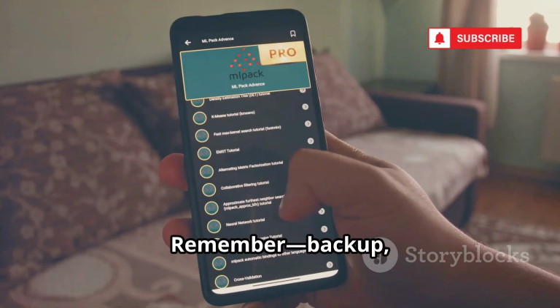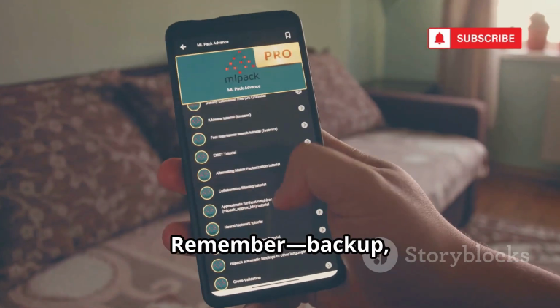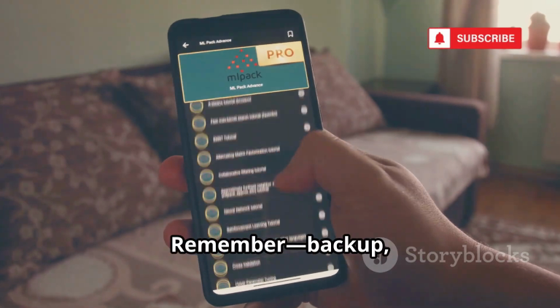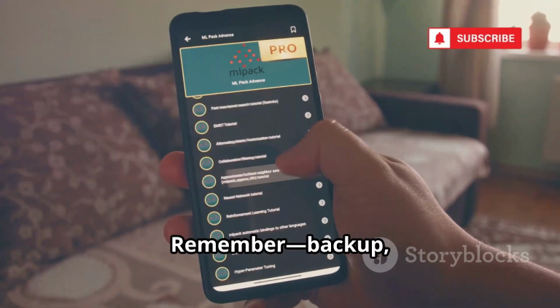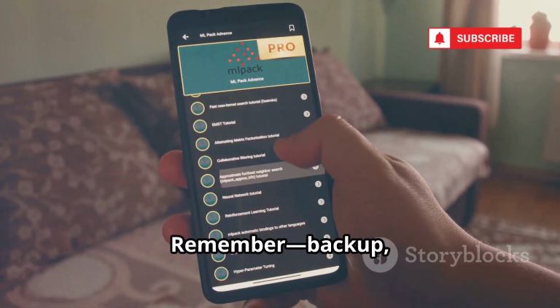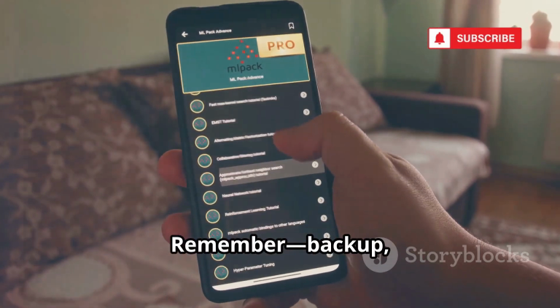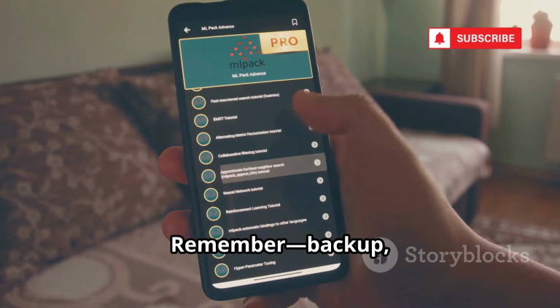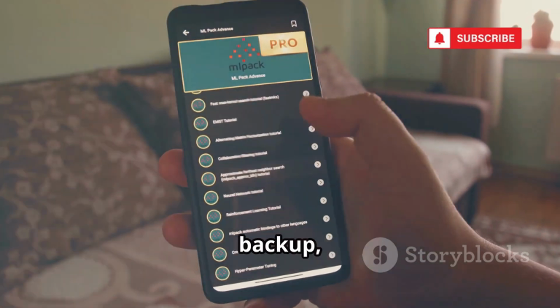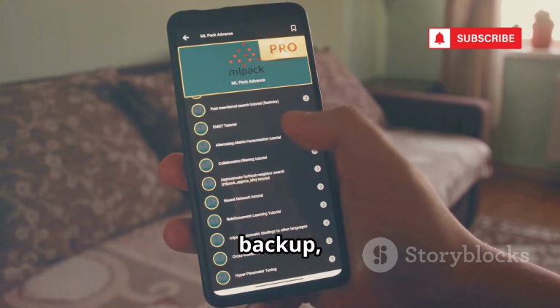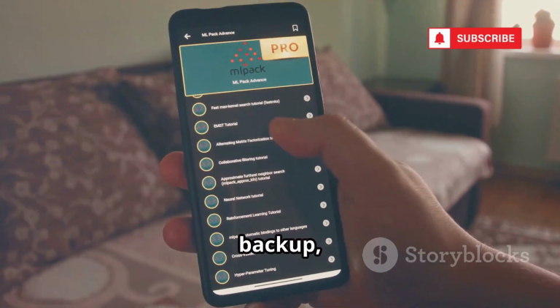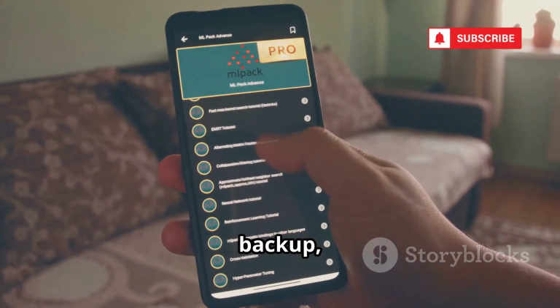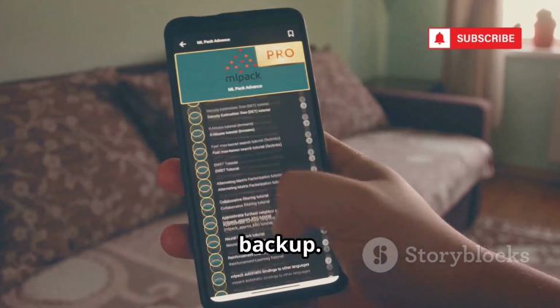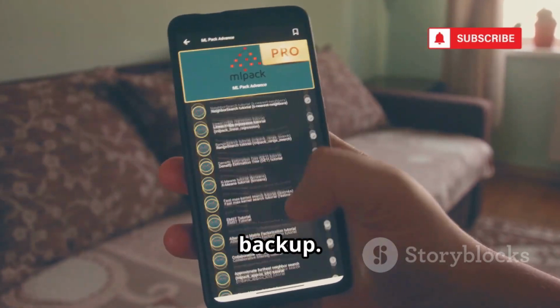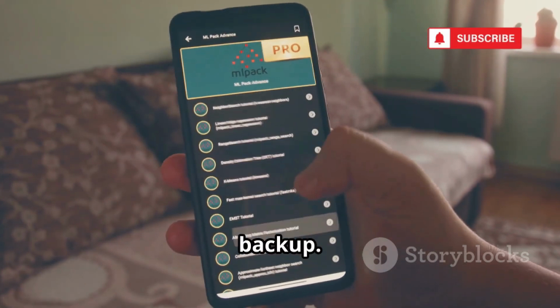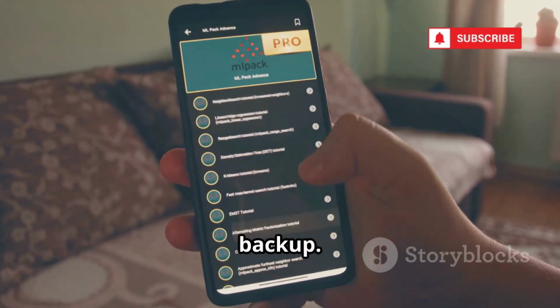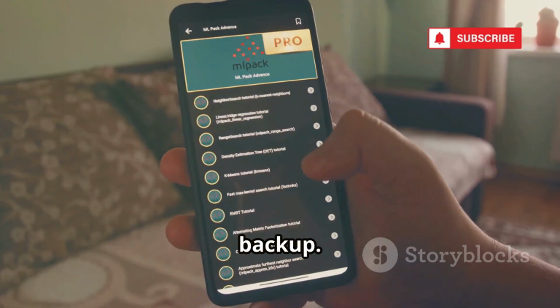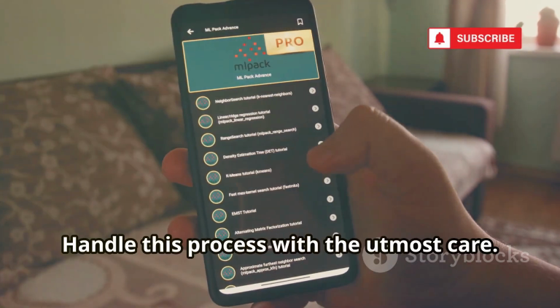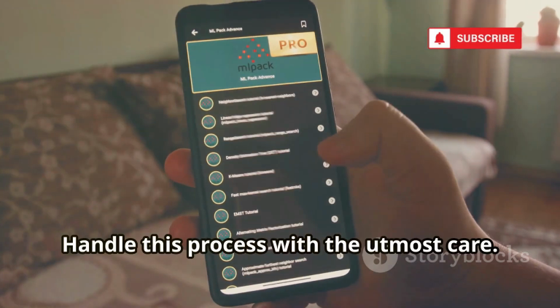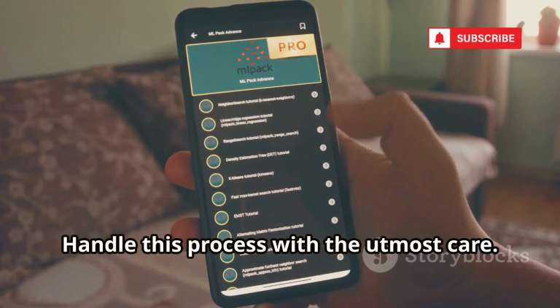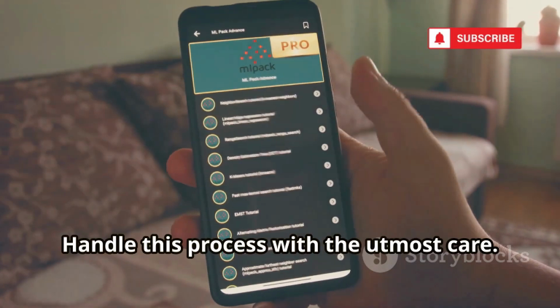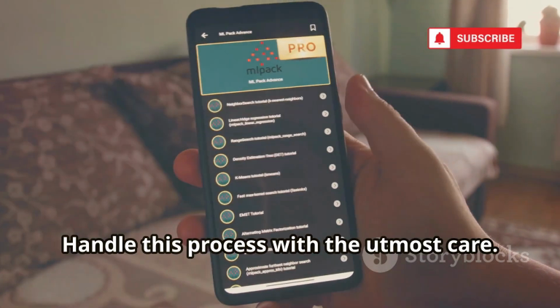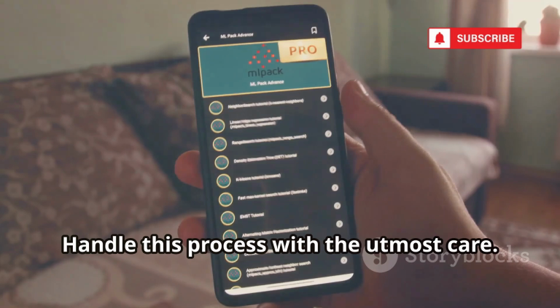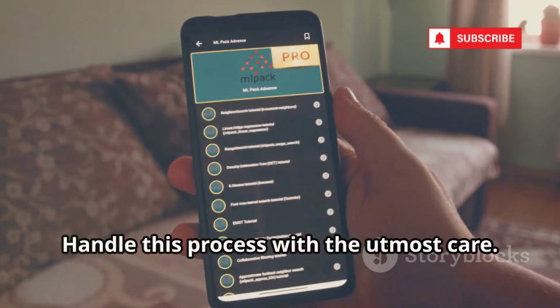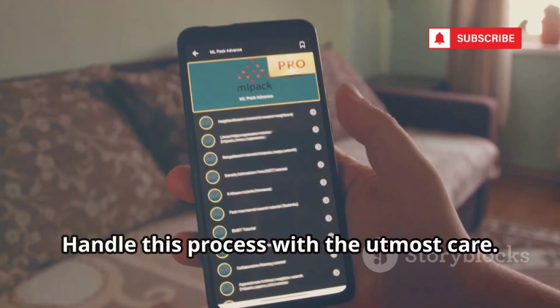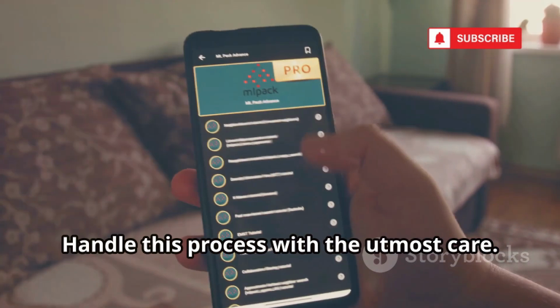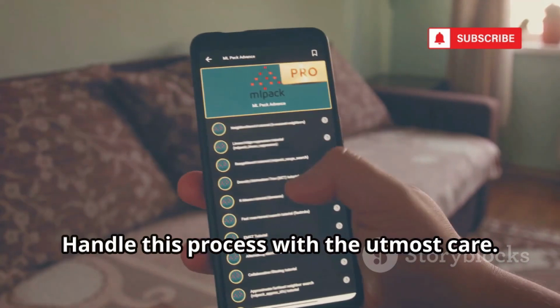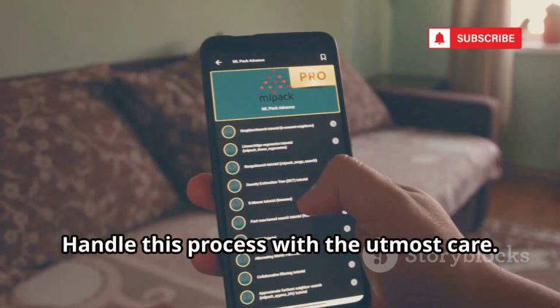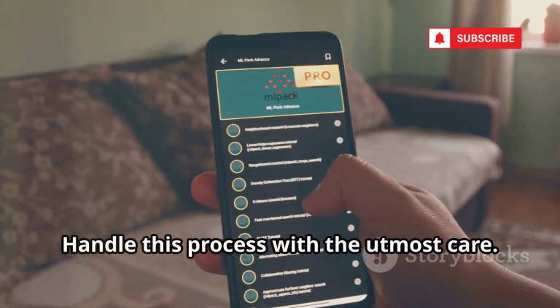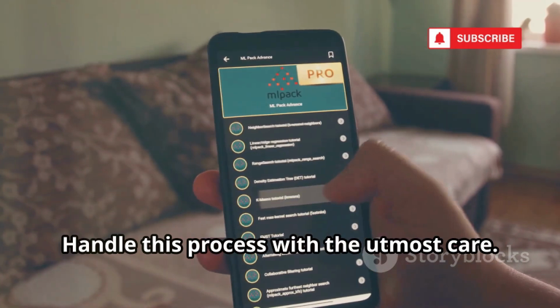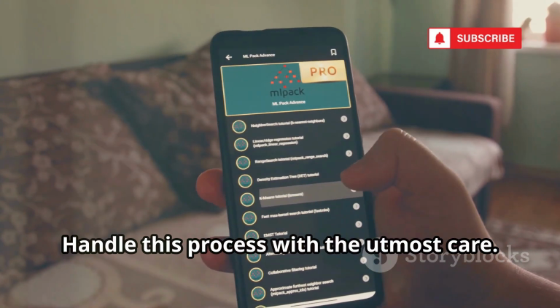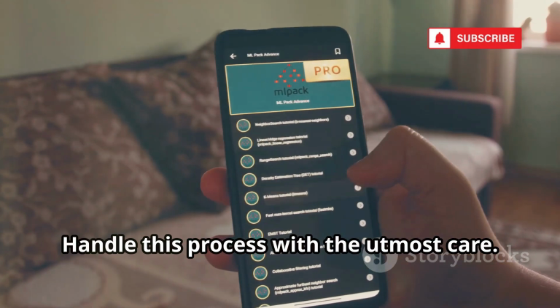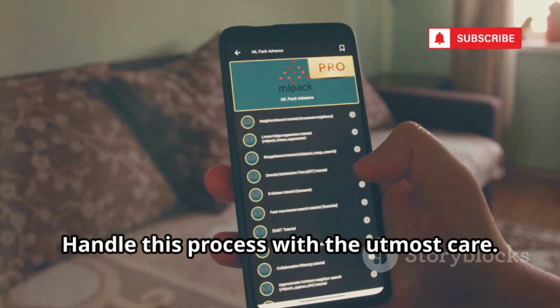Remember: backup, backup, backup. Handle this process with the utmost care.